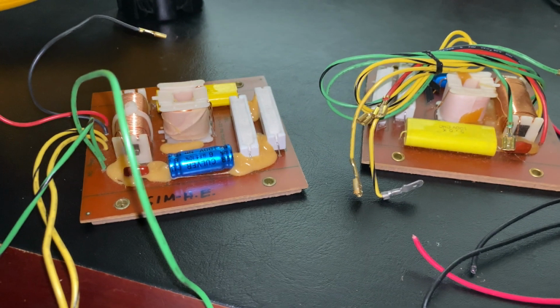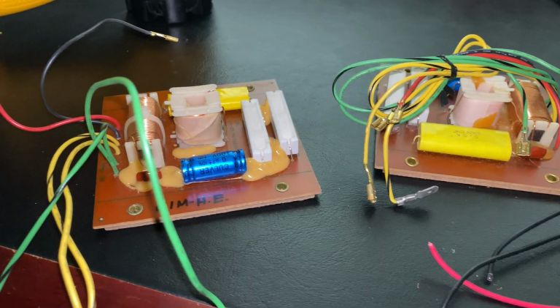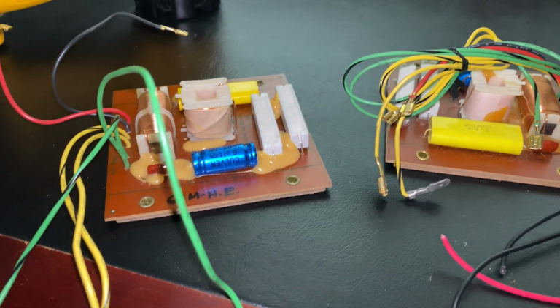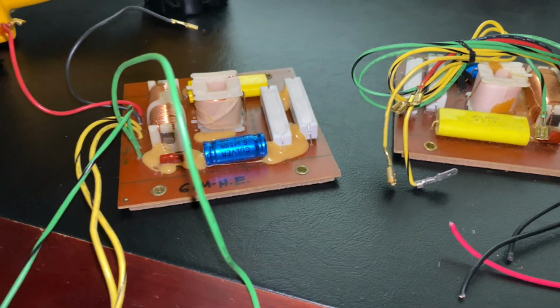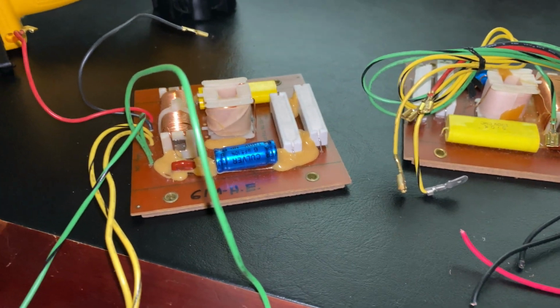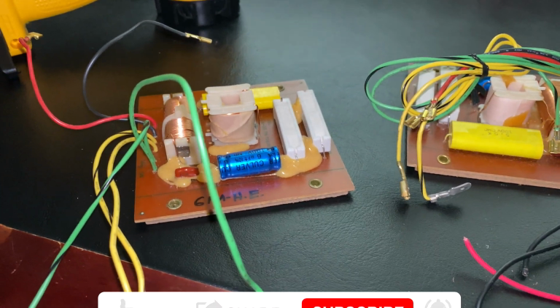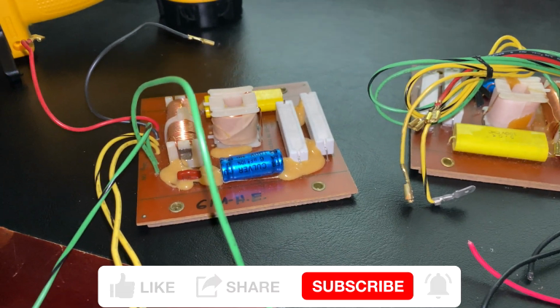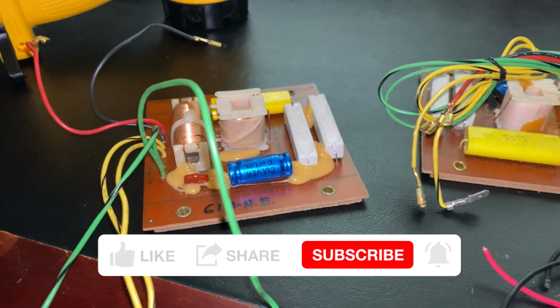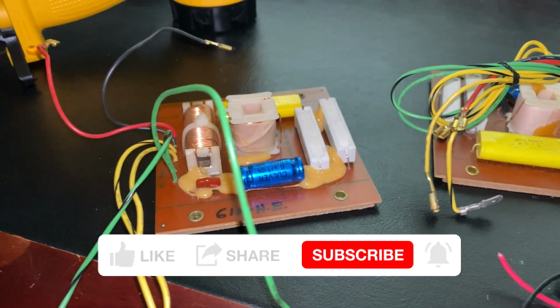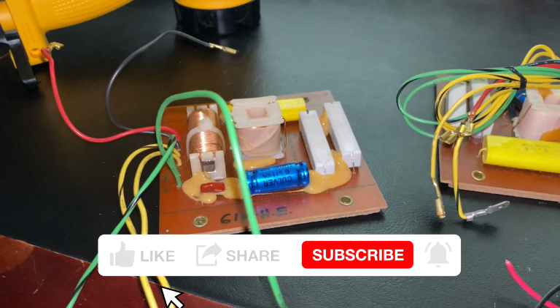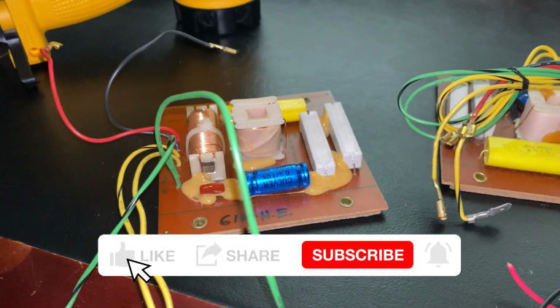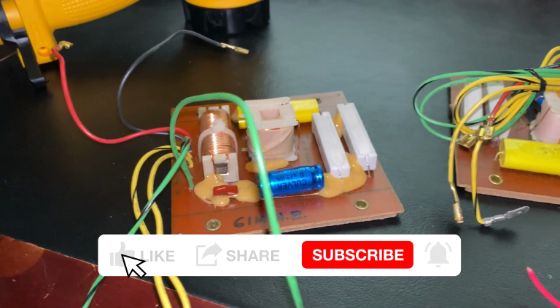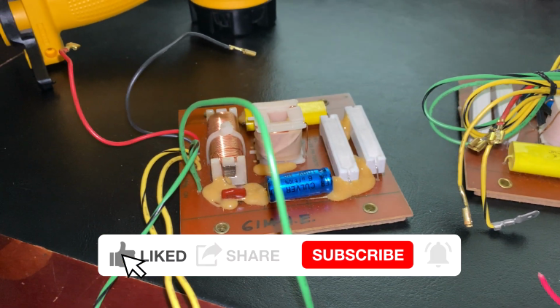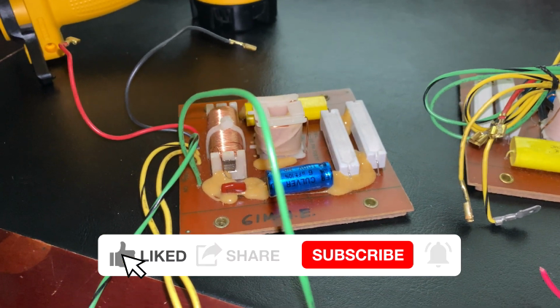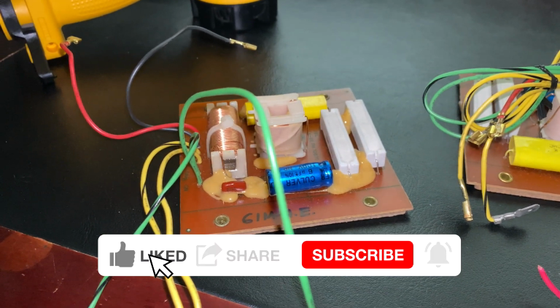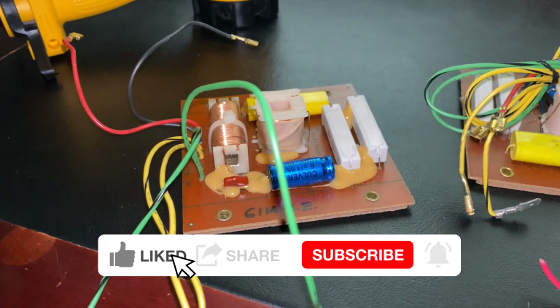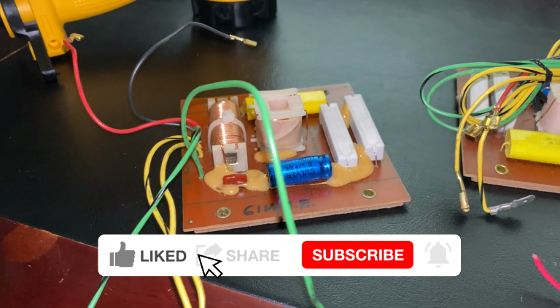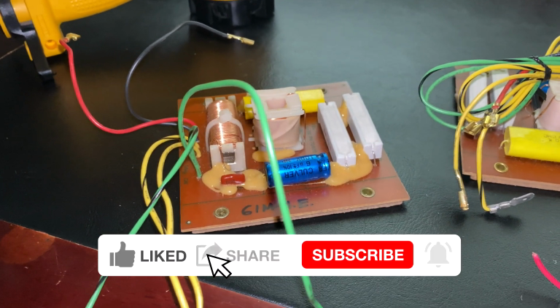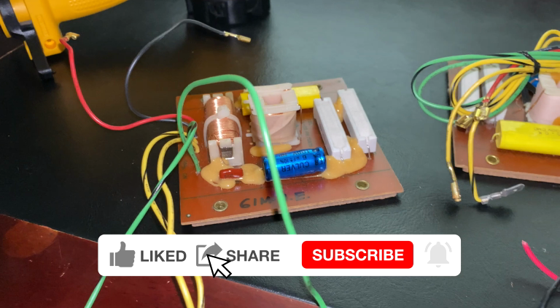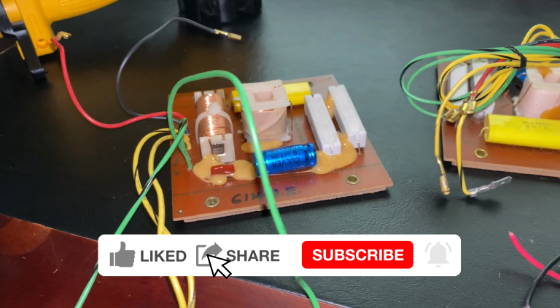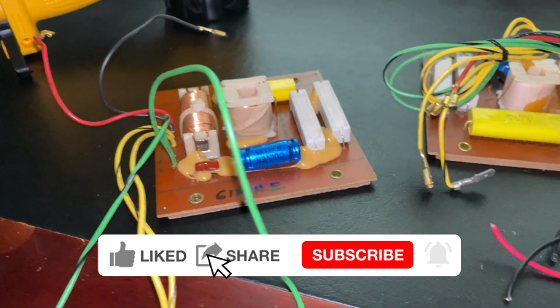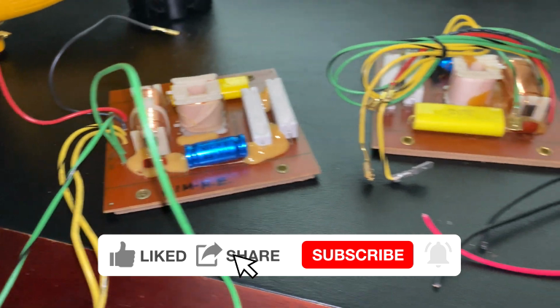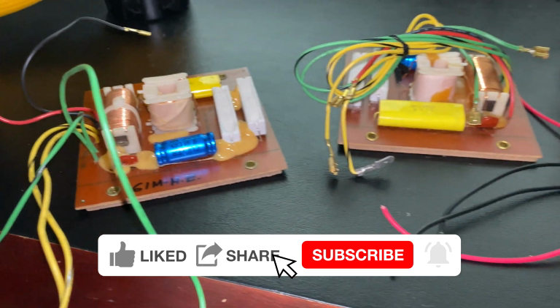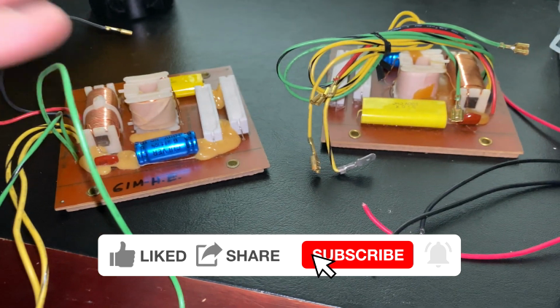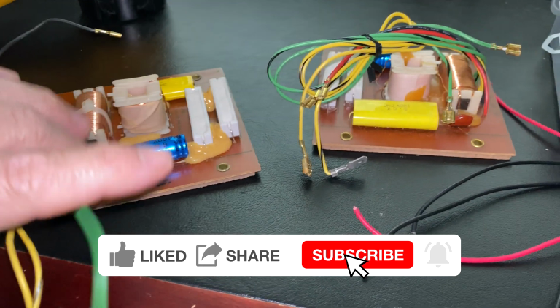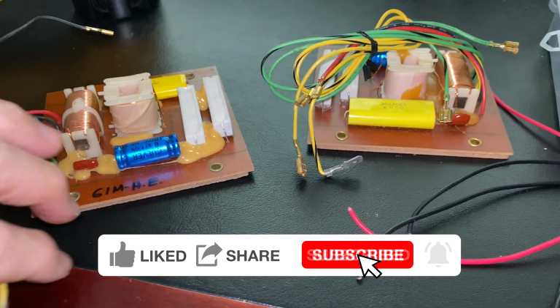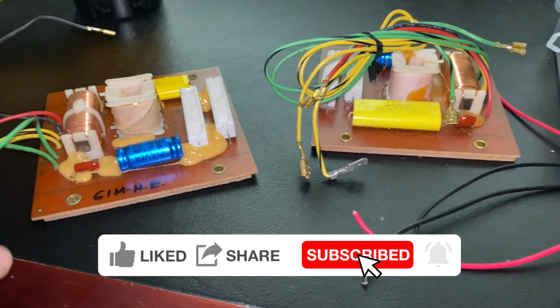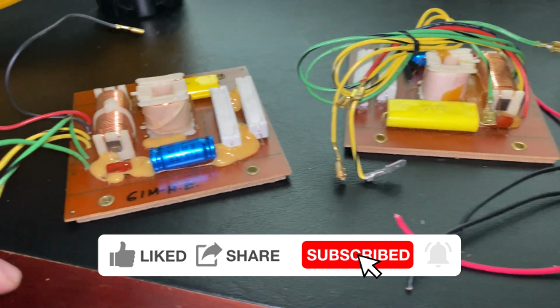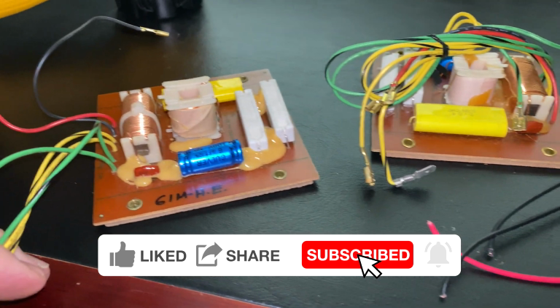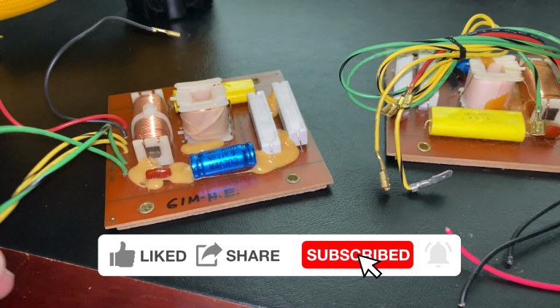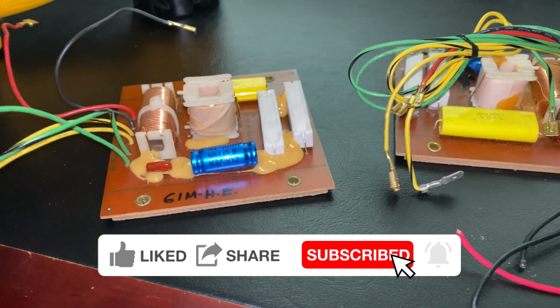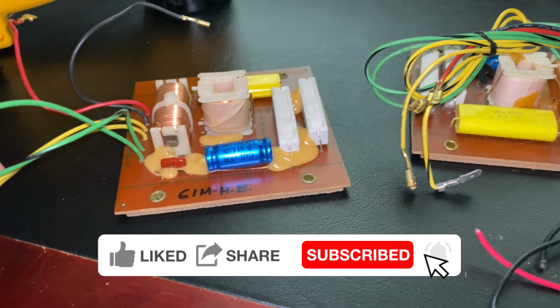I had a cold today — nothing really serious — but I just didn't feel like working outside. So today we're going to work on the crossover circuits.